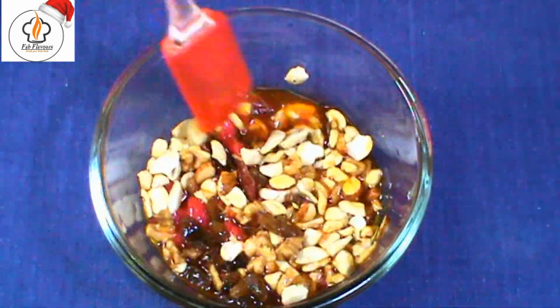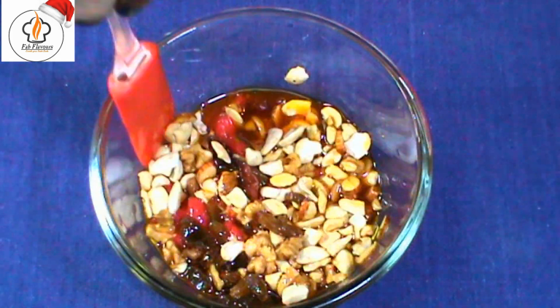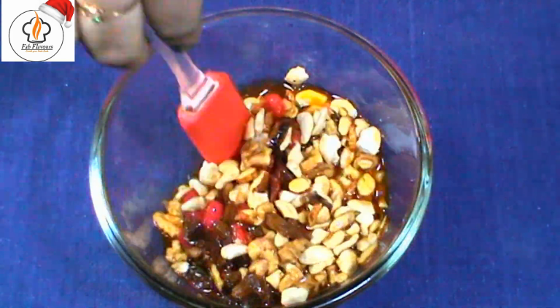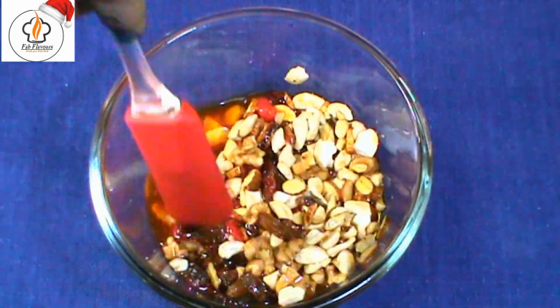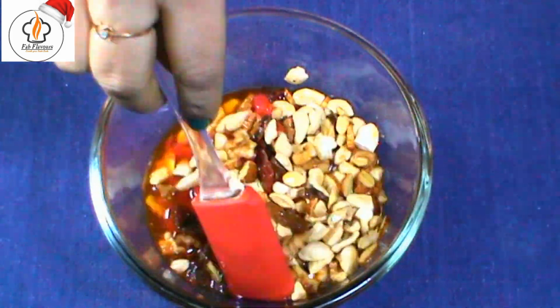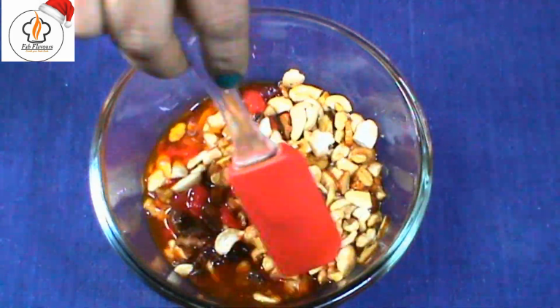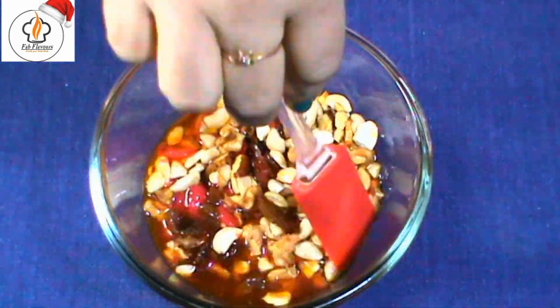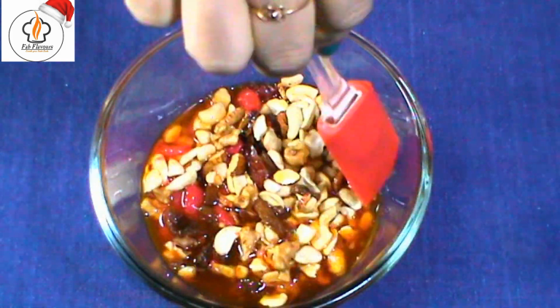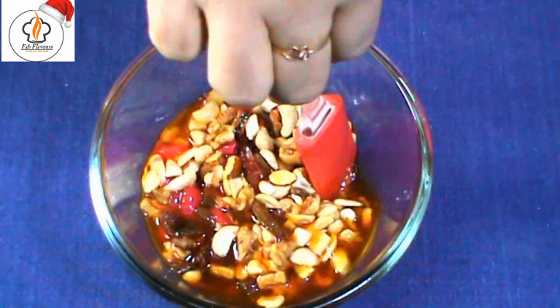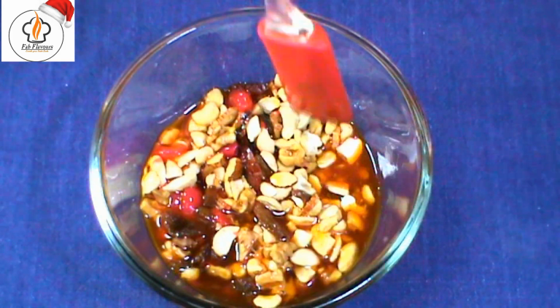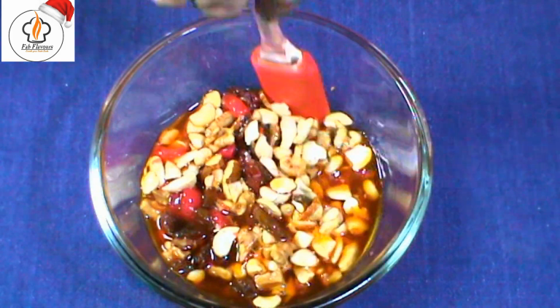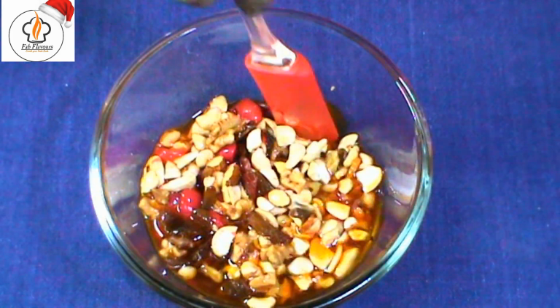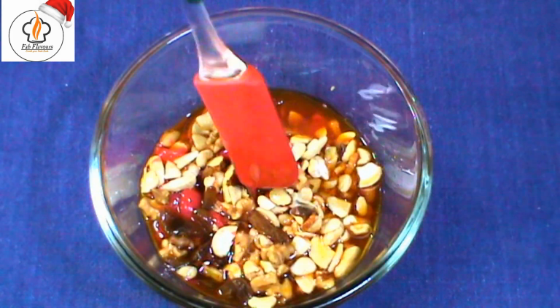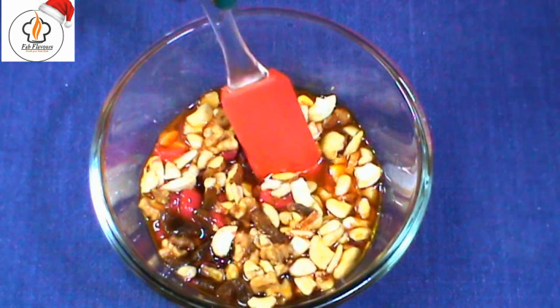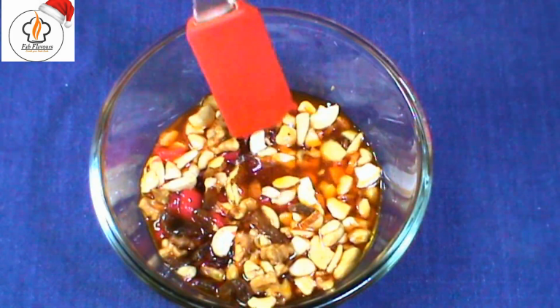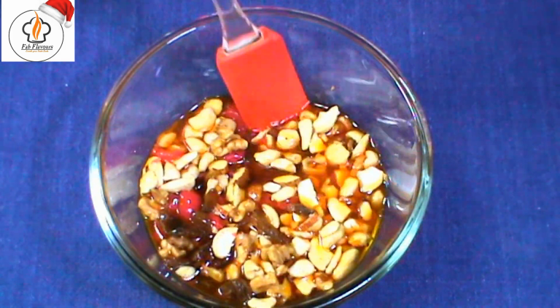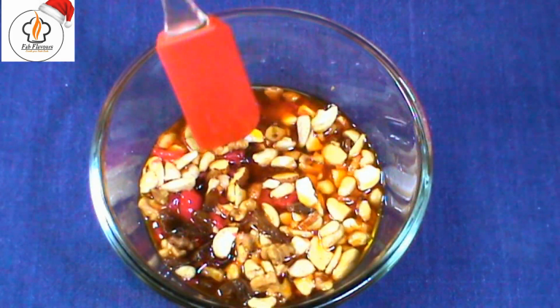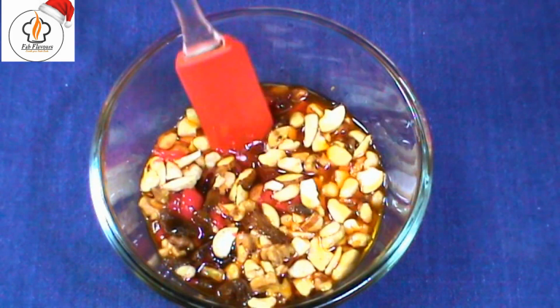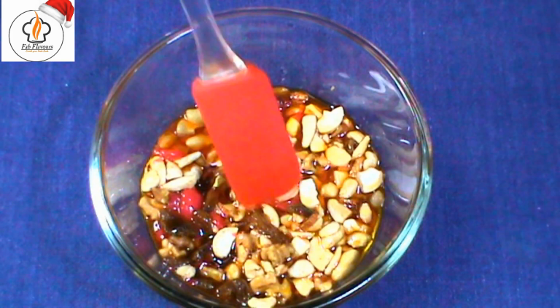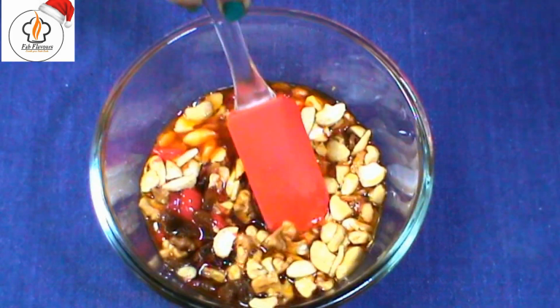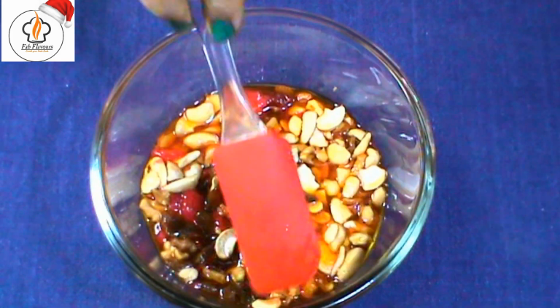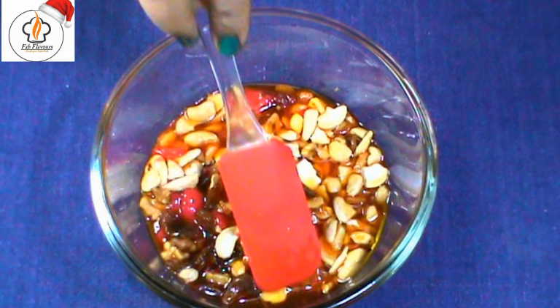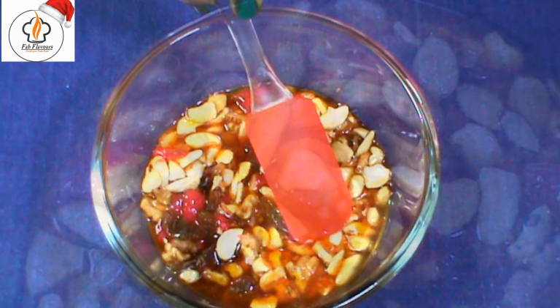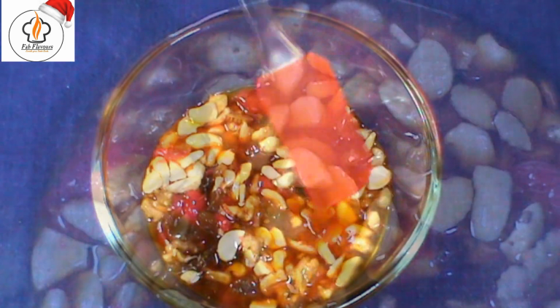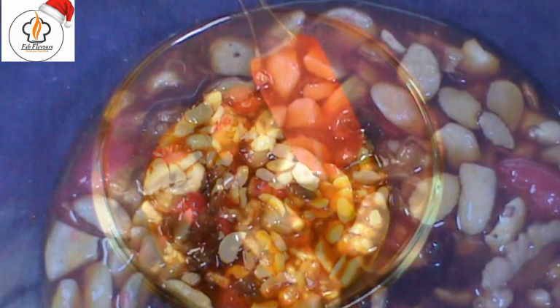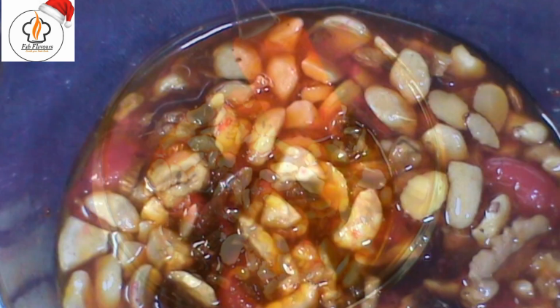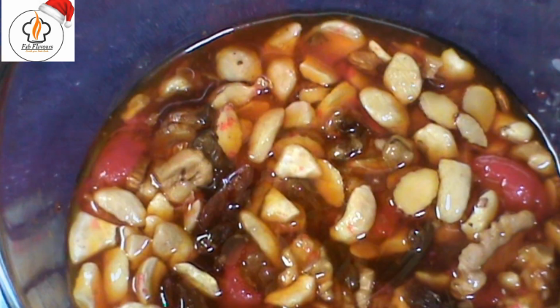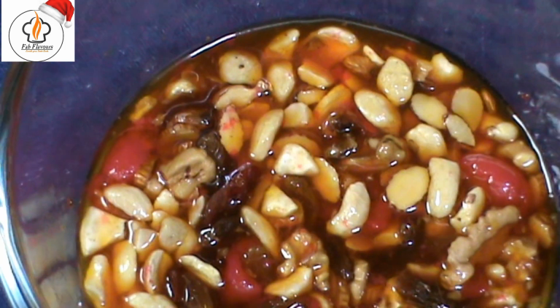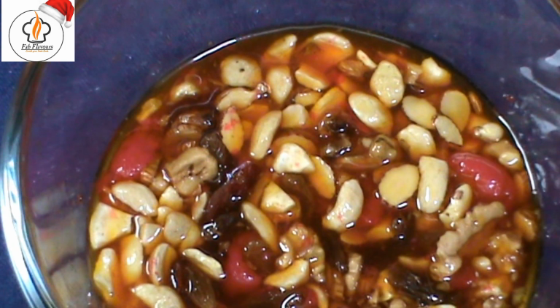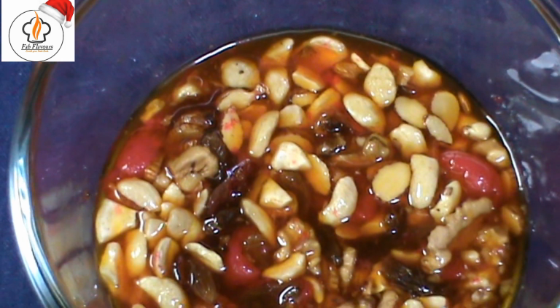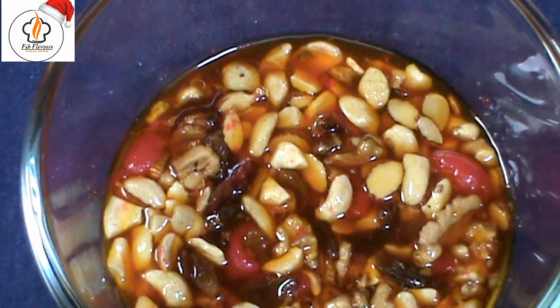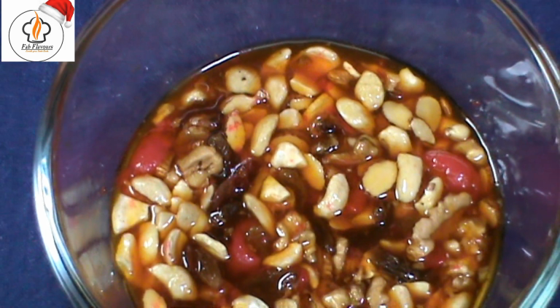Soak them well and keep aside for one day. Generally these dry fruits are soaked over a week, but here for convenience I have soaked them over a day.